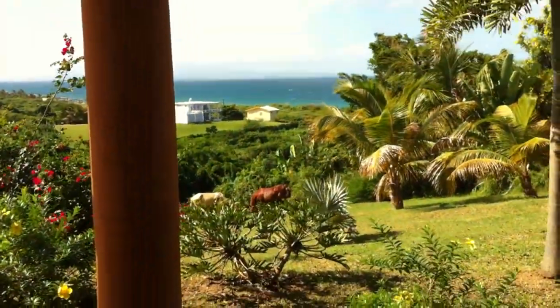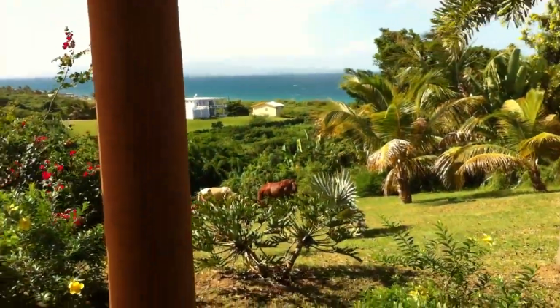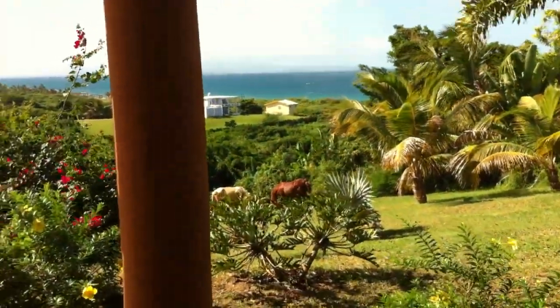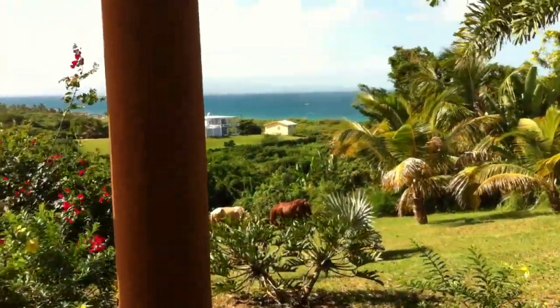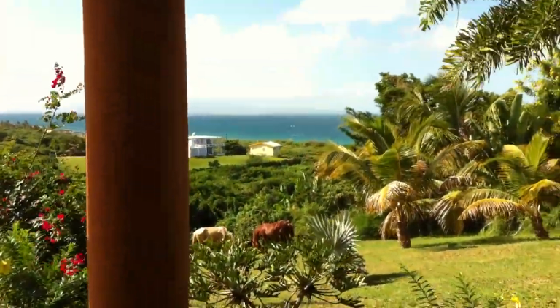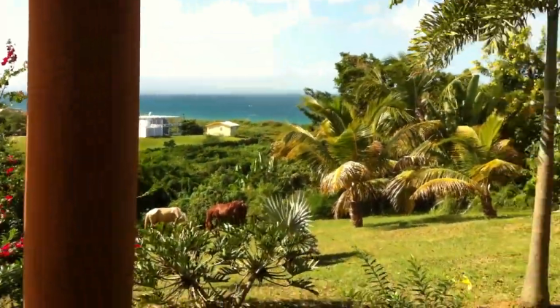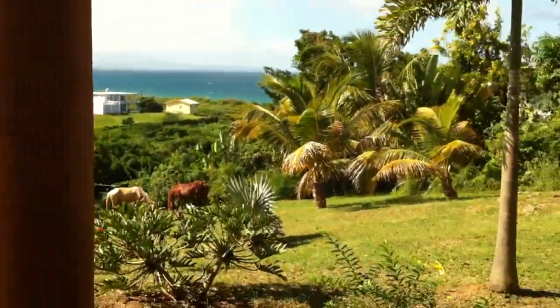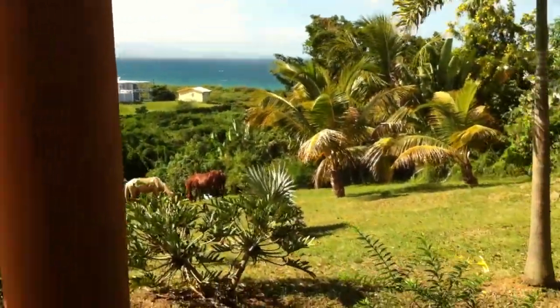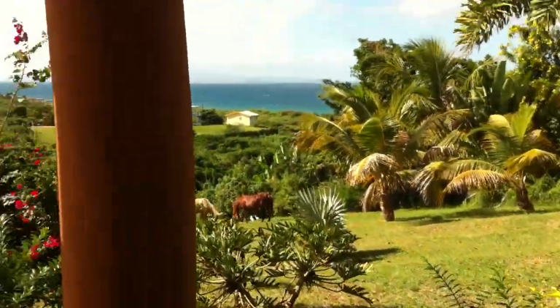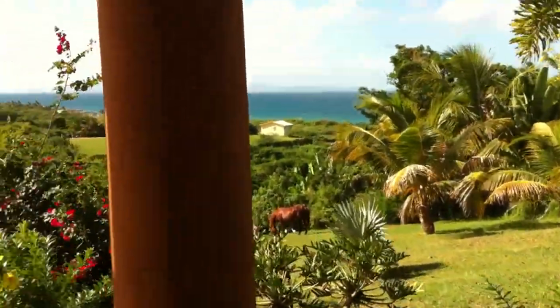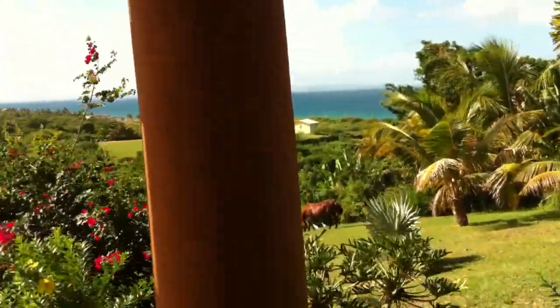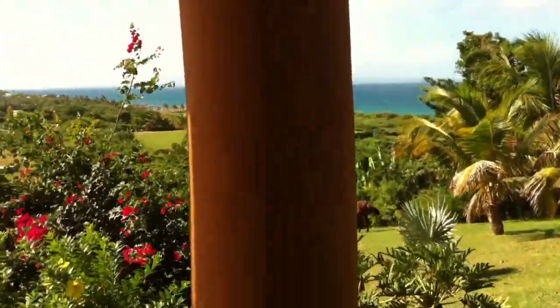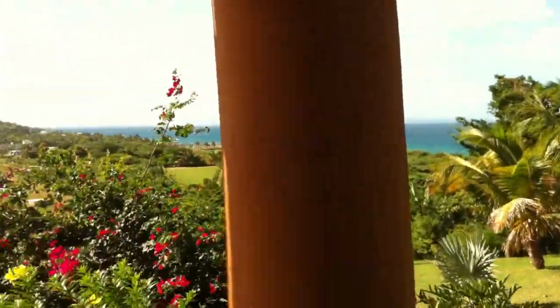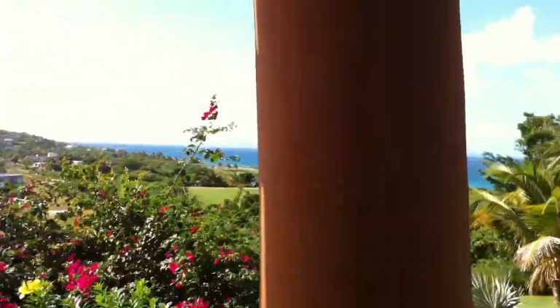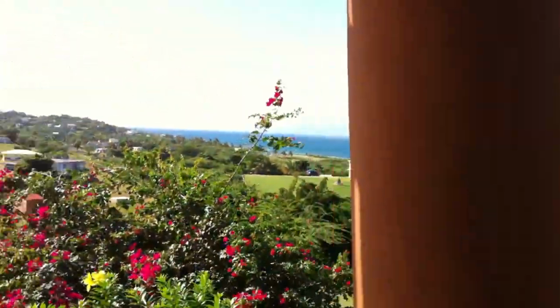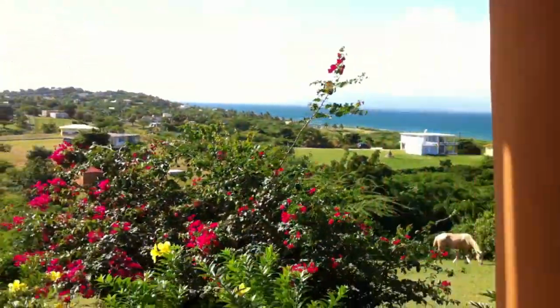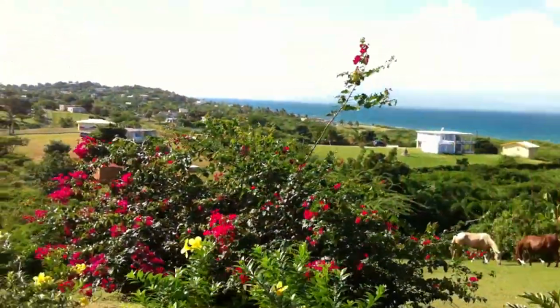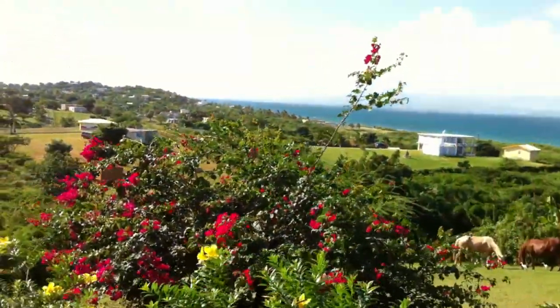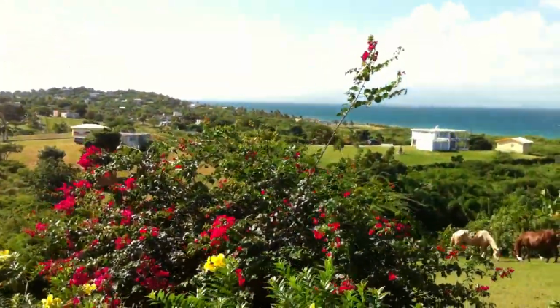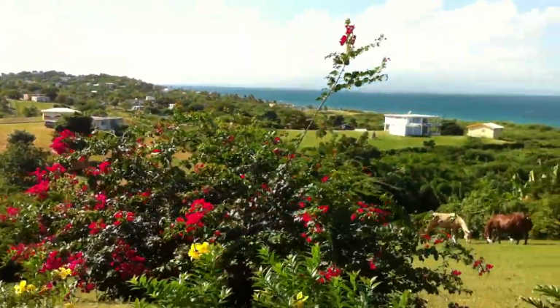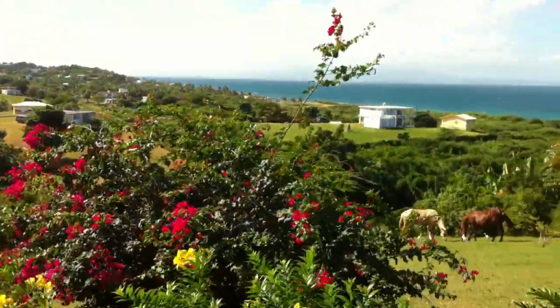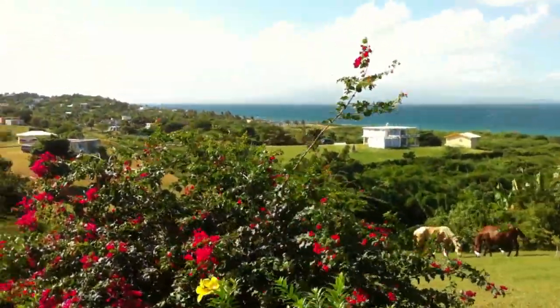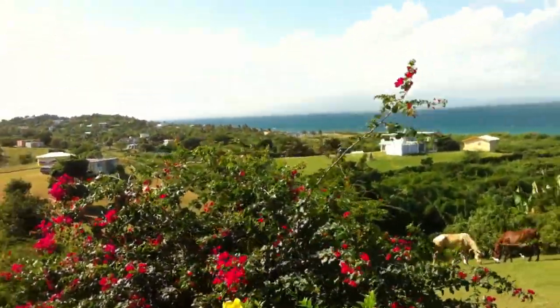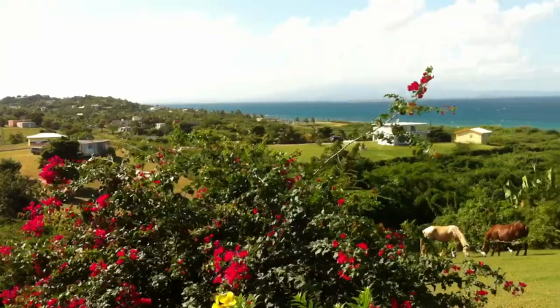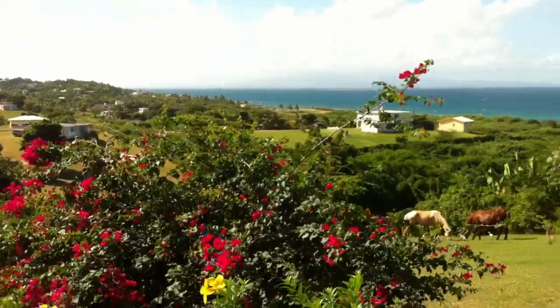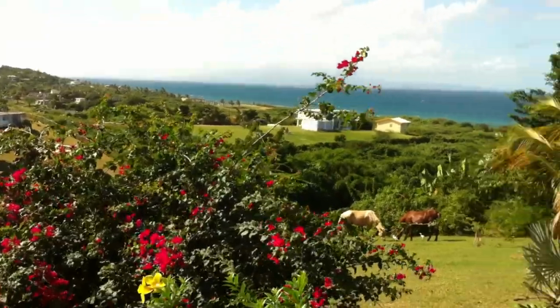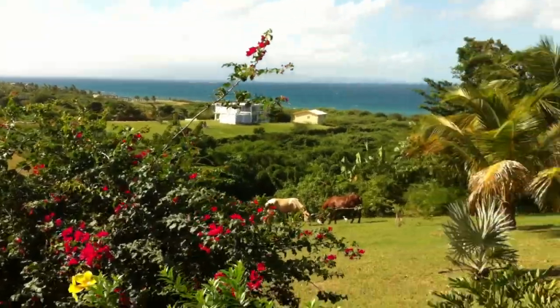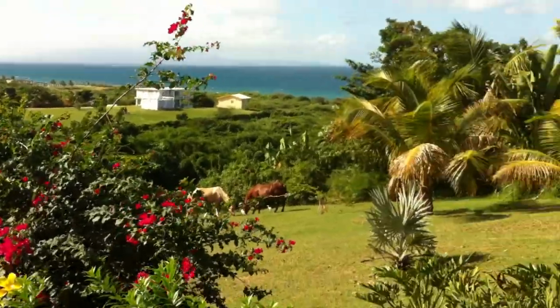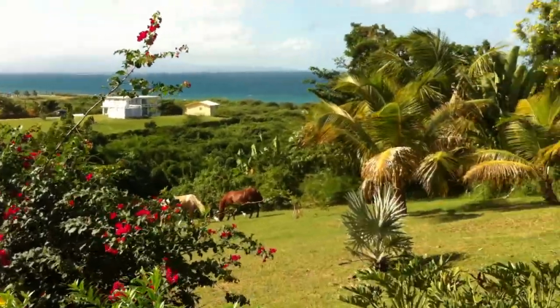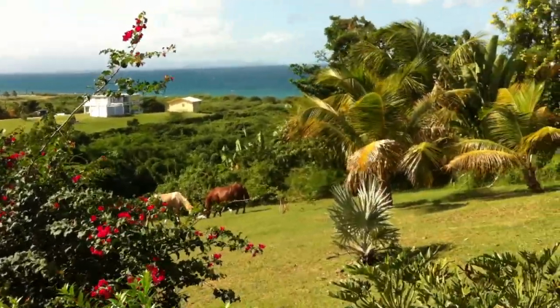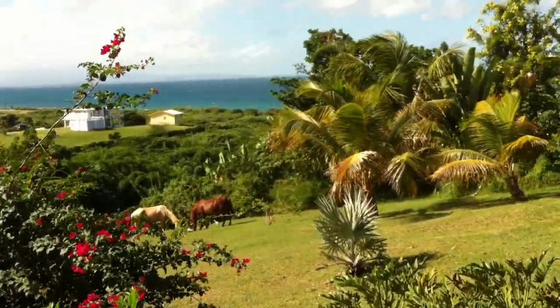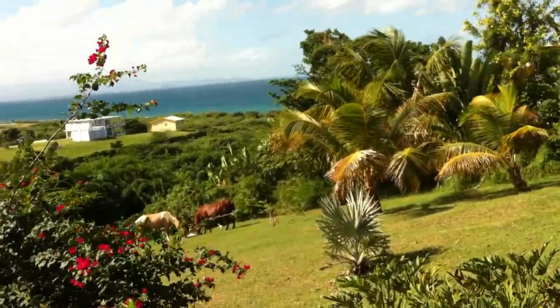Just about everything you could possibly want on the little island of Vieques.